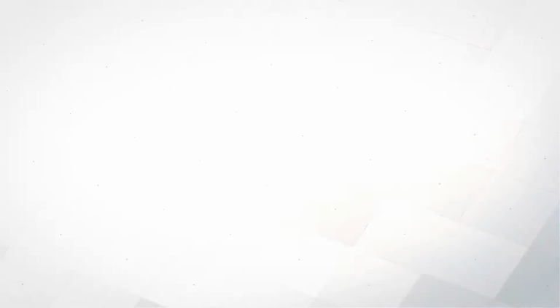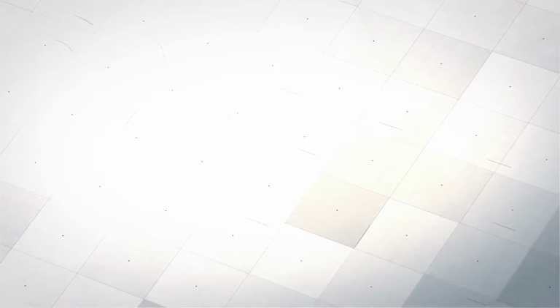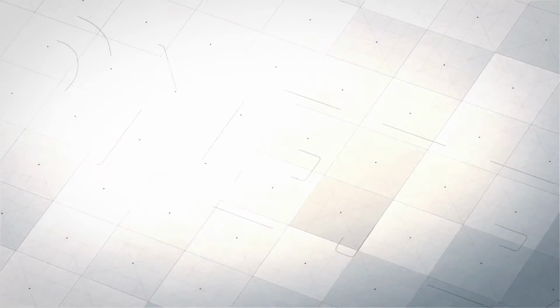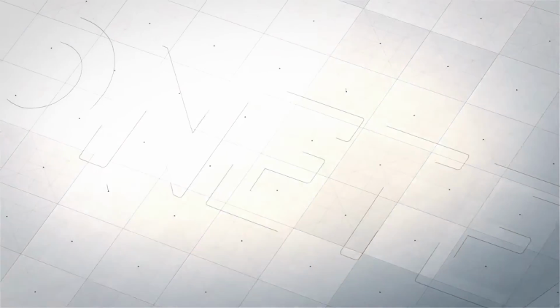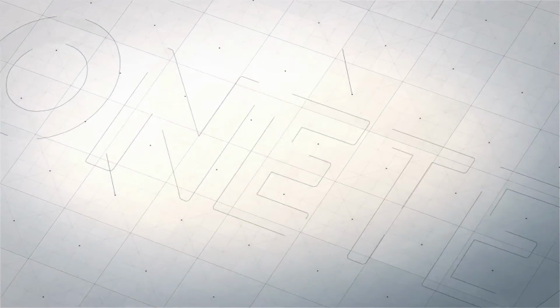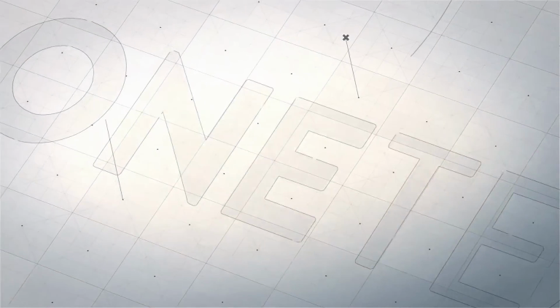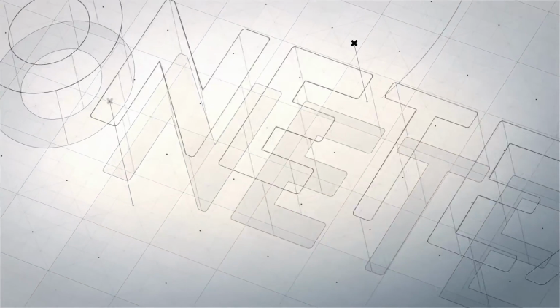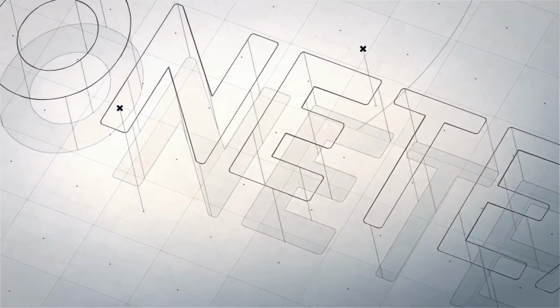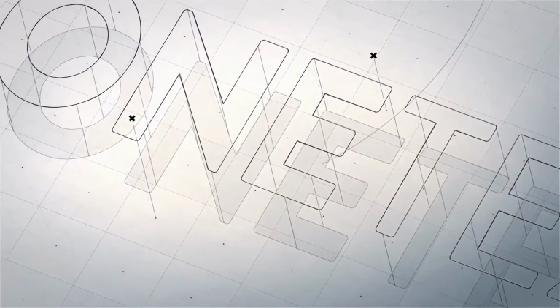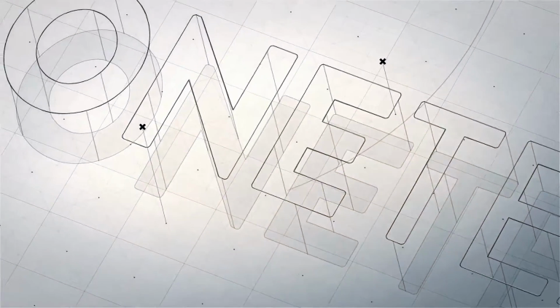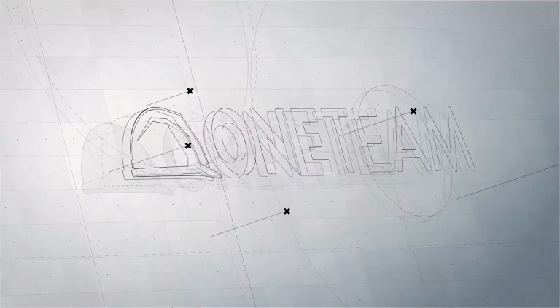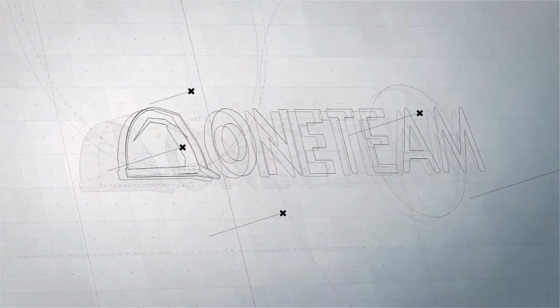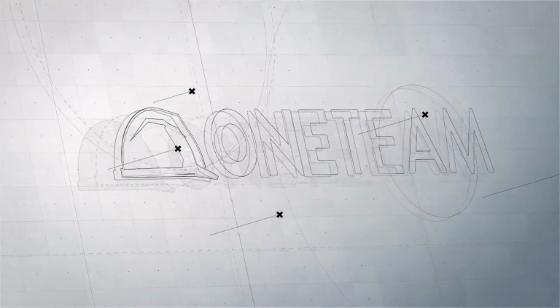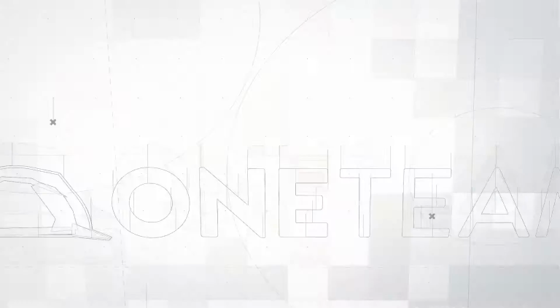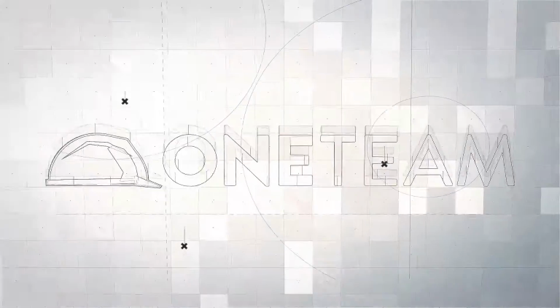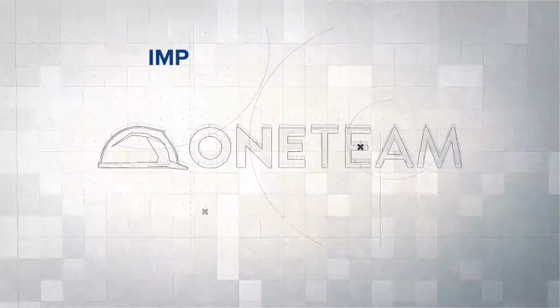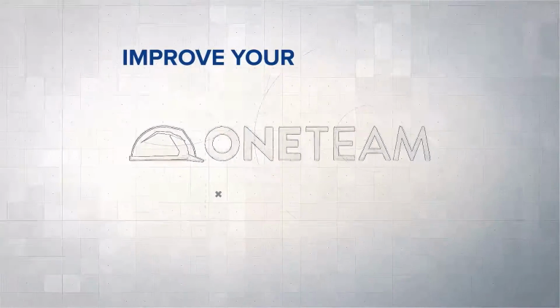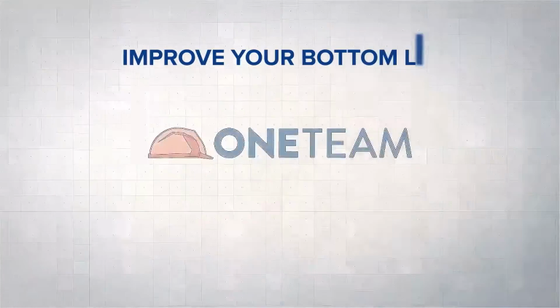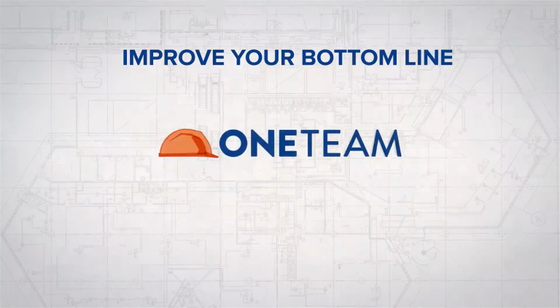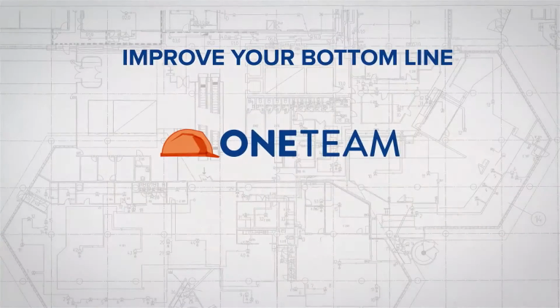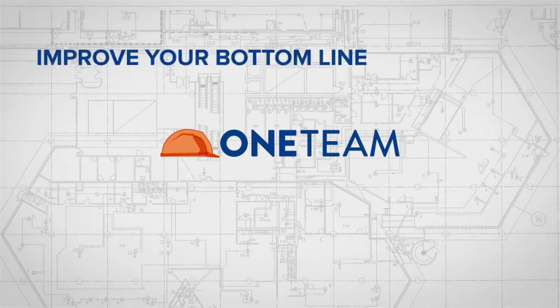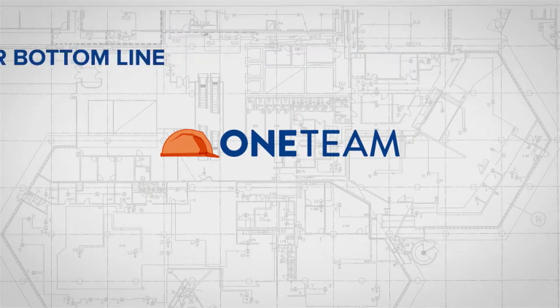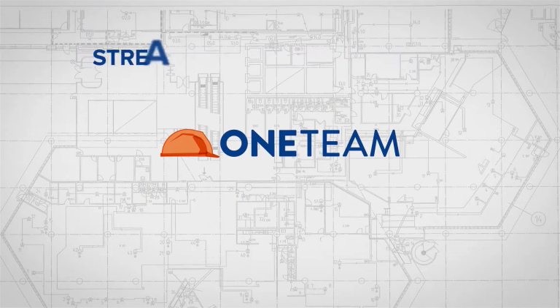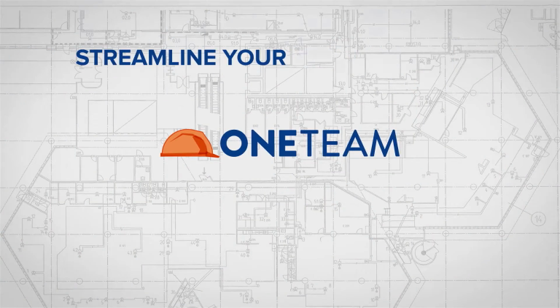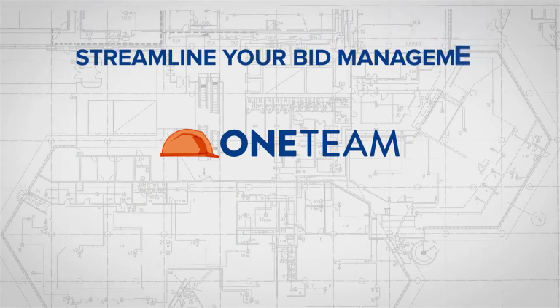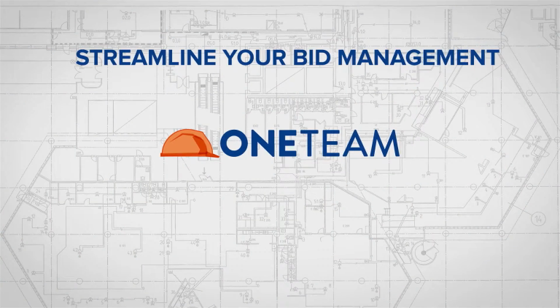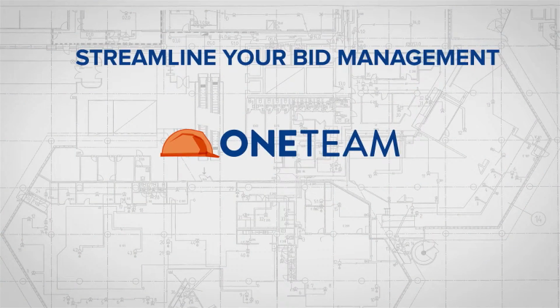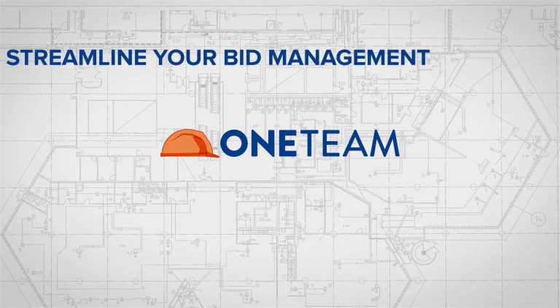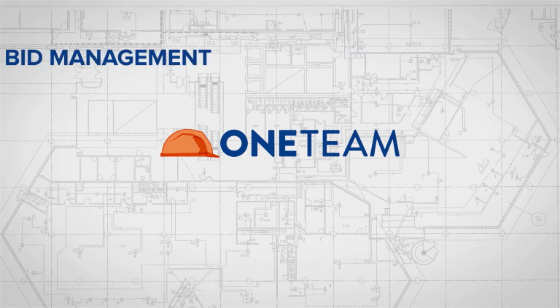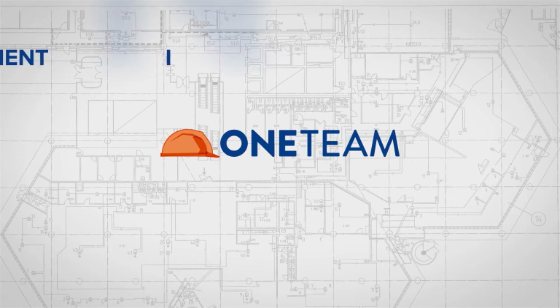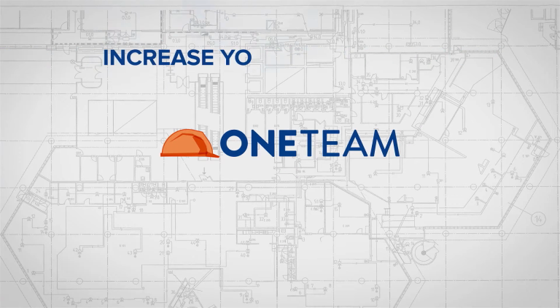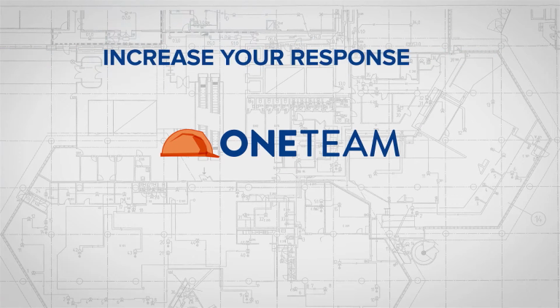With less guesswork and a smoother bidding process, you'll love the way ONETEAM boosts your productivity.